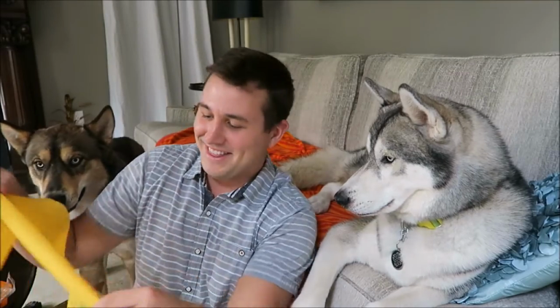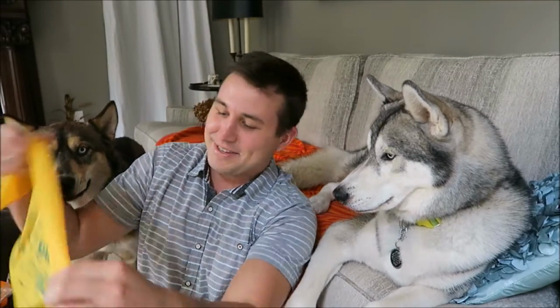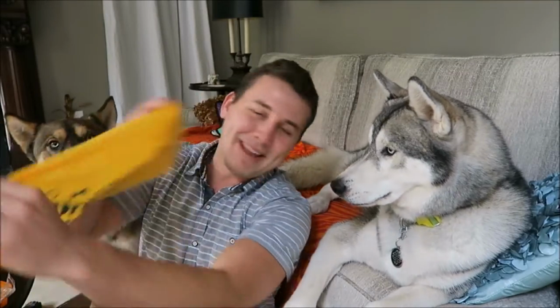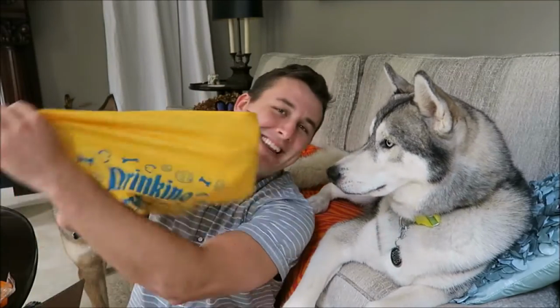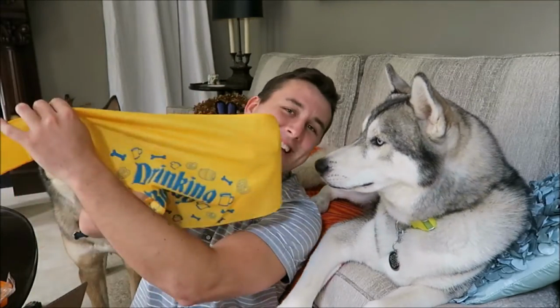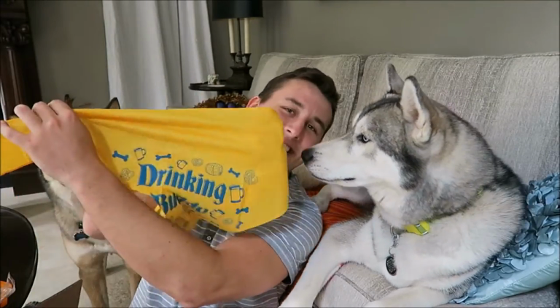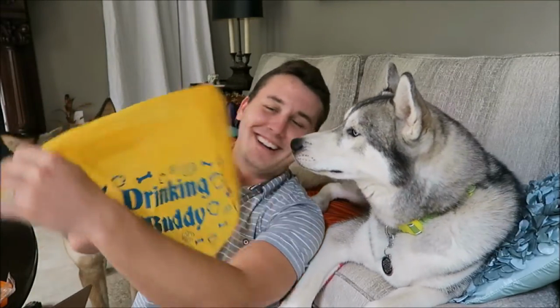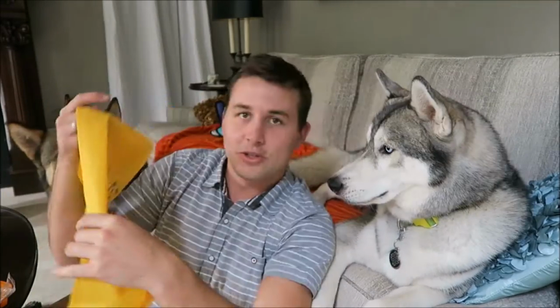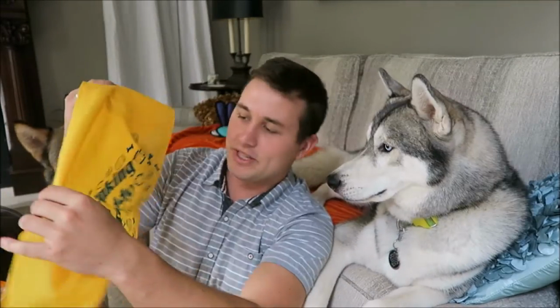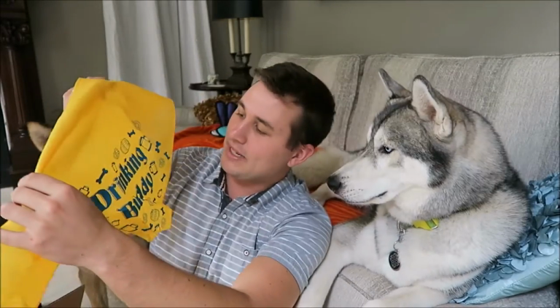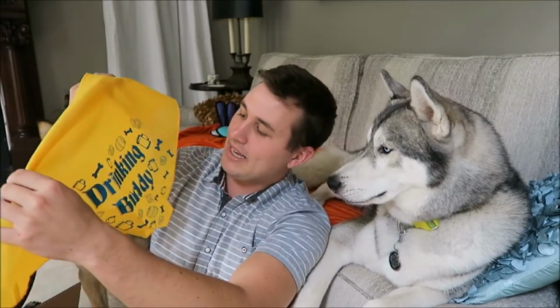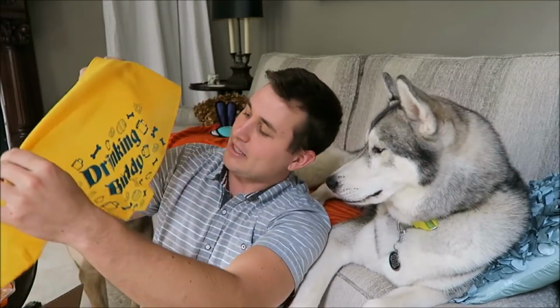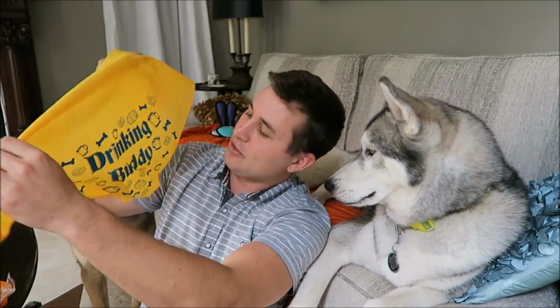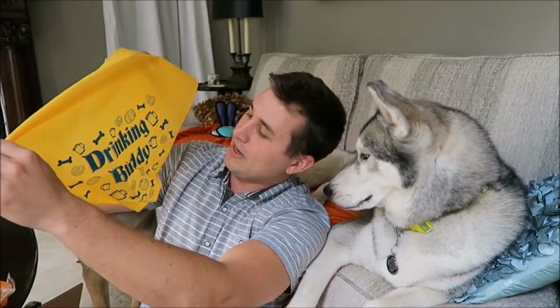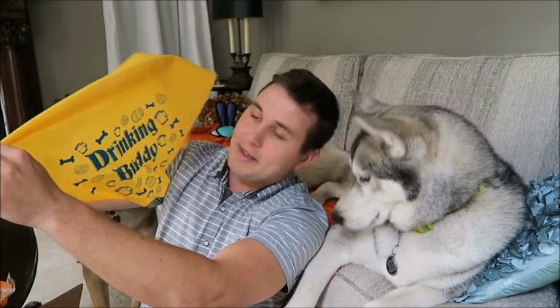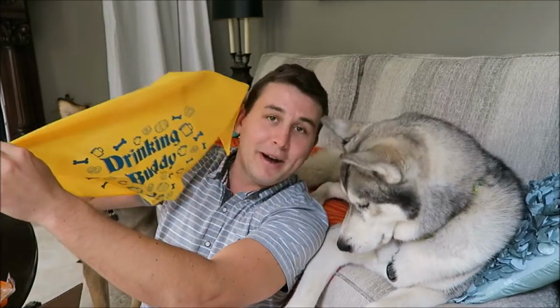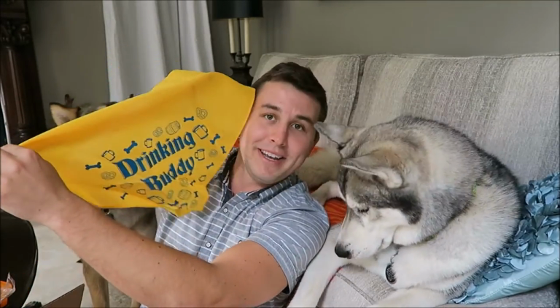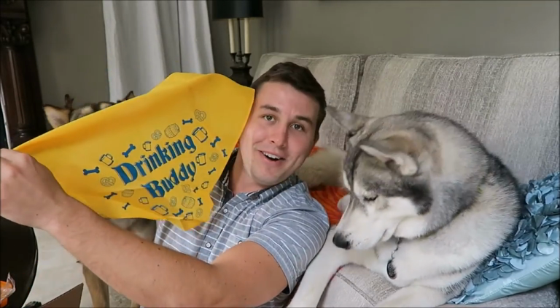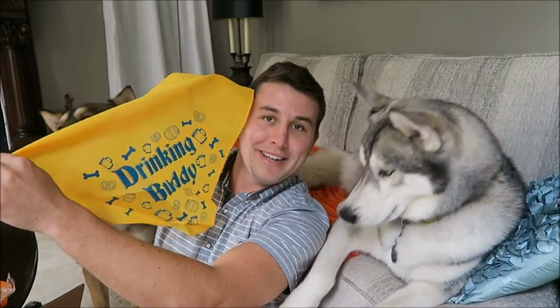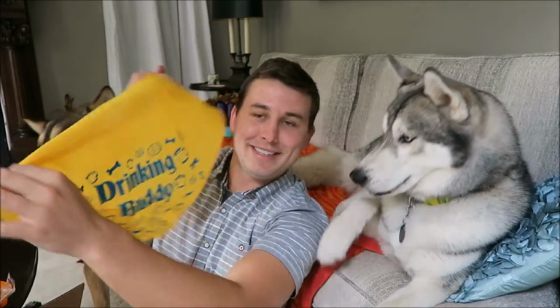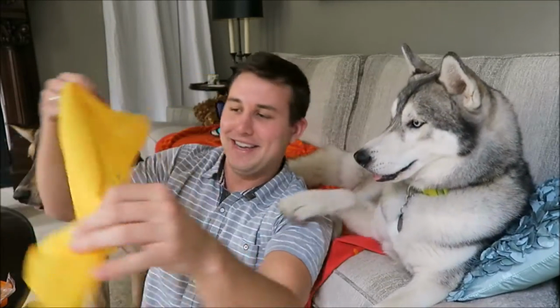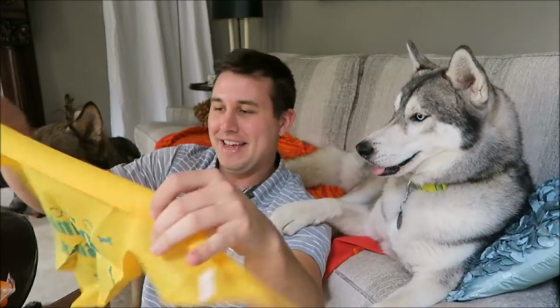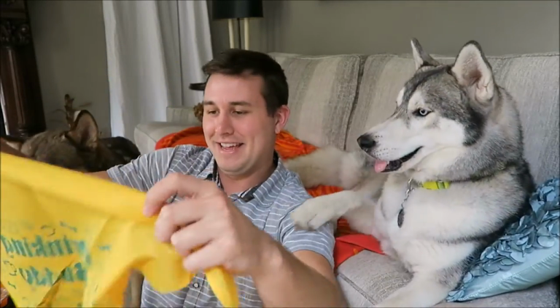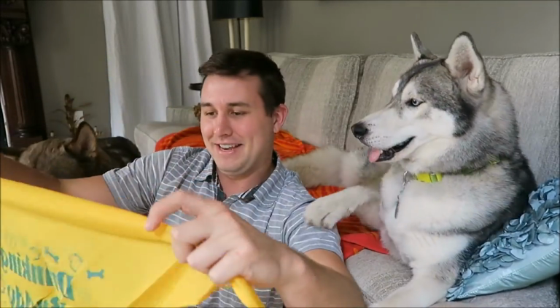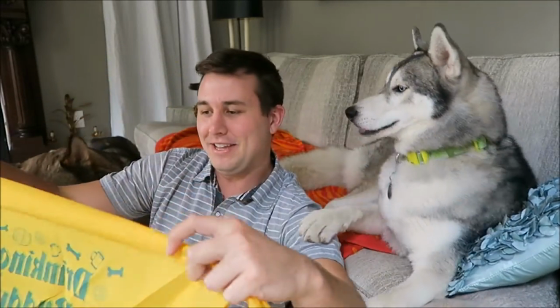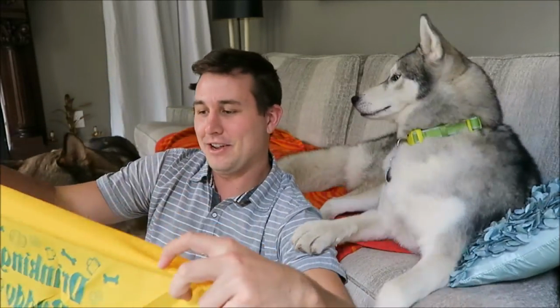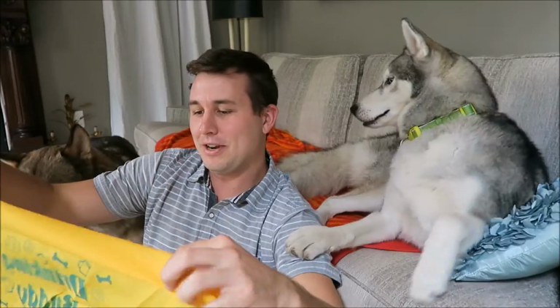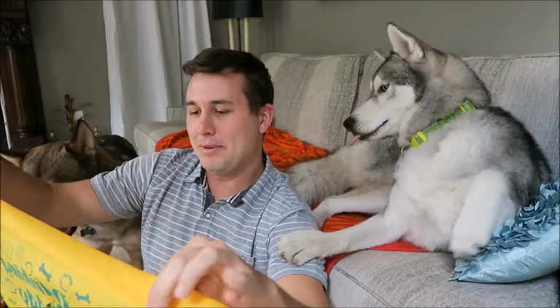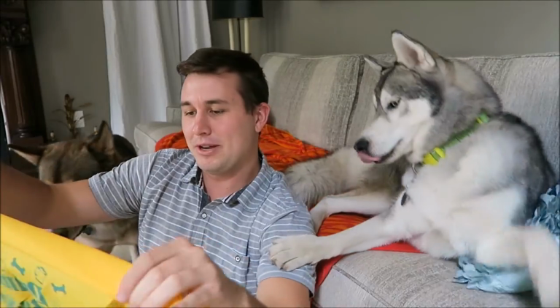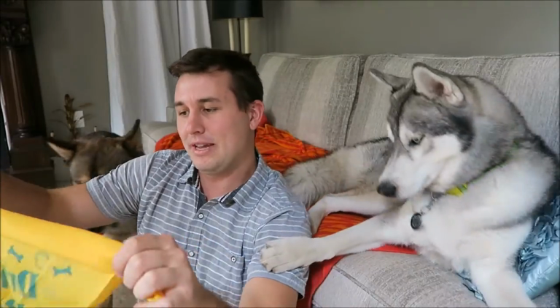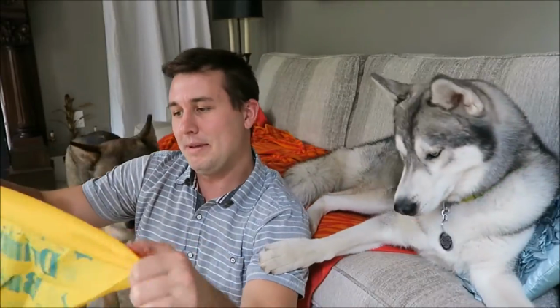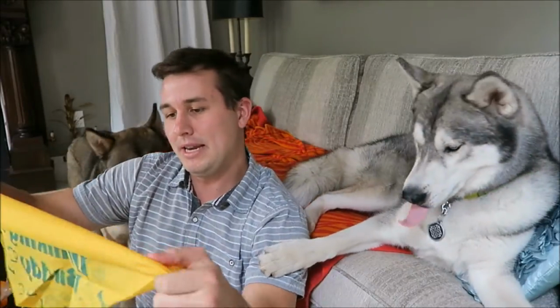There's the bandana! On this one it says 'drinking buddy' on it. Nikki, are you going to be my drinking buddy?